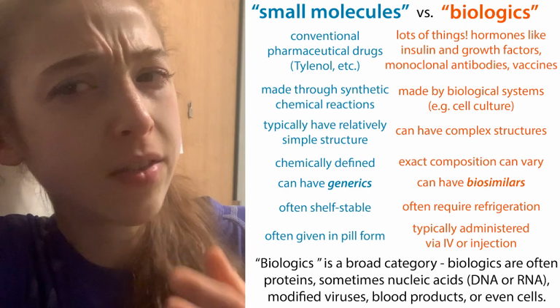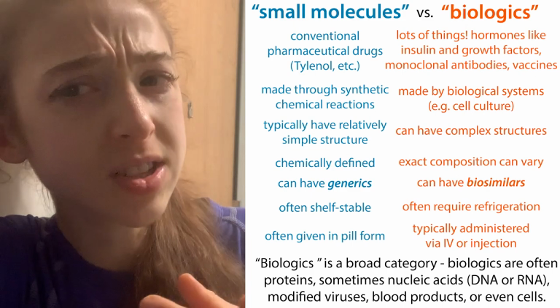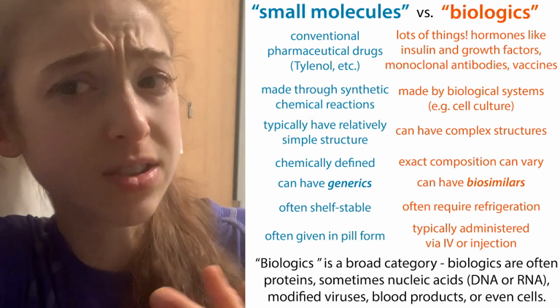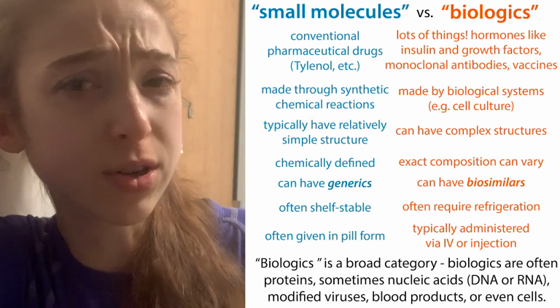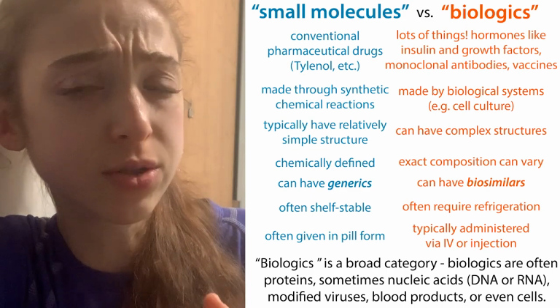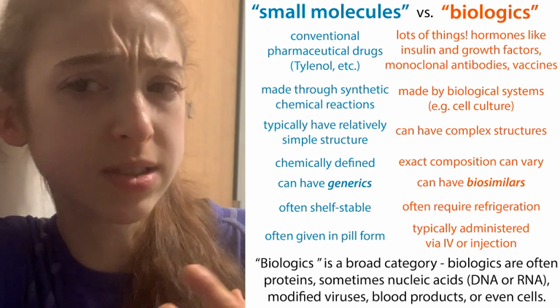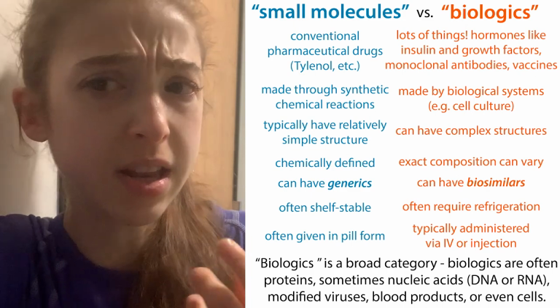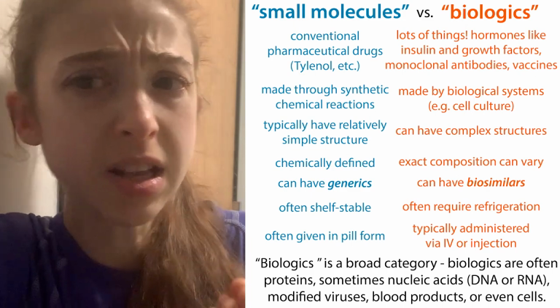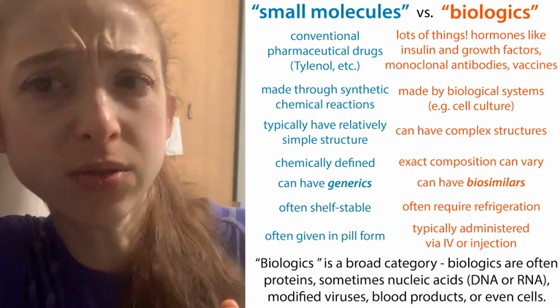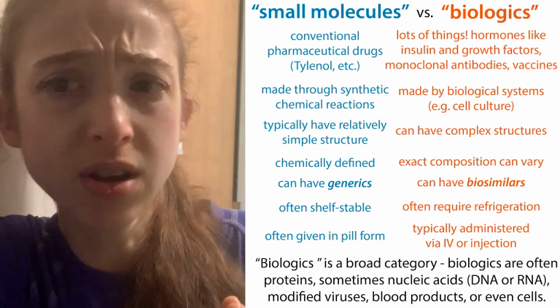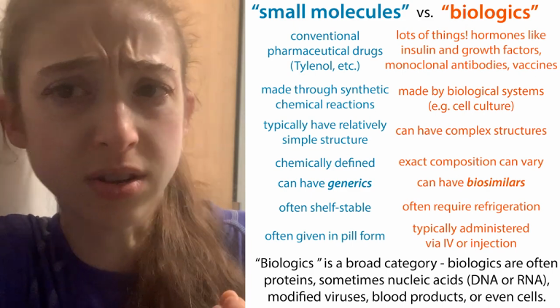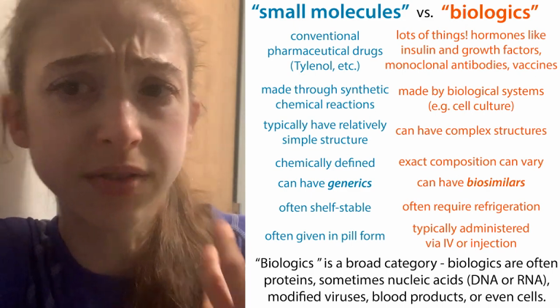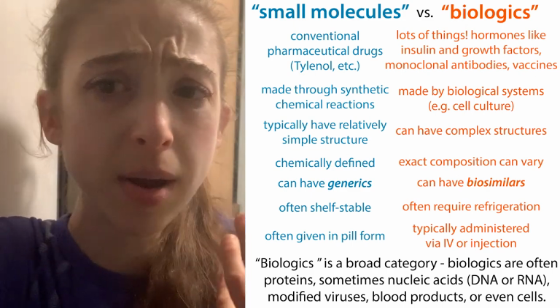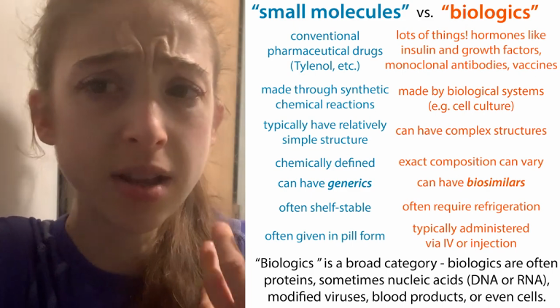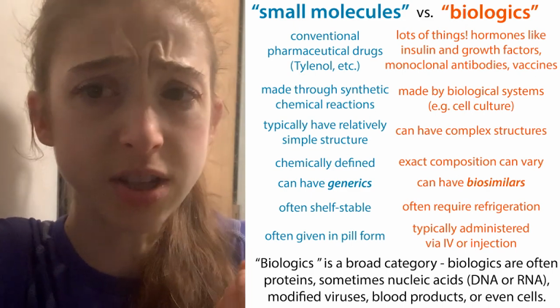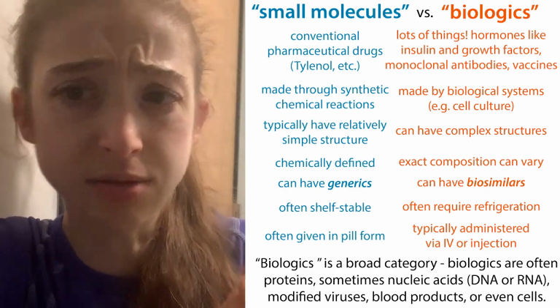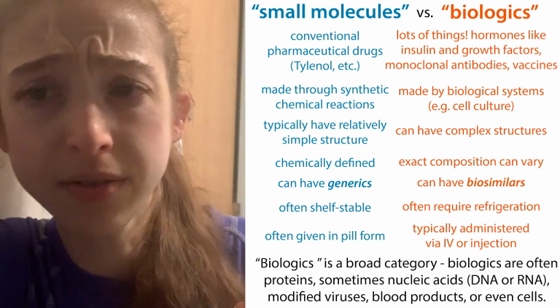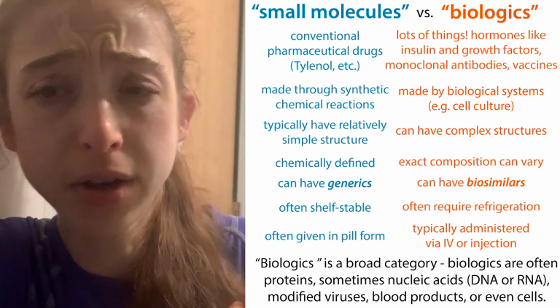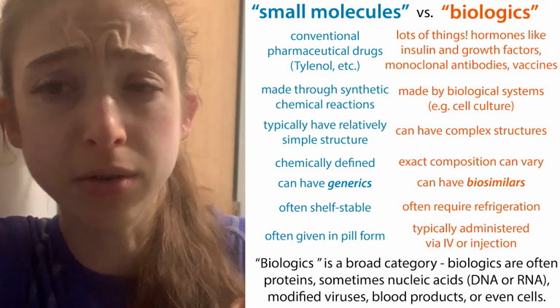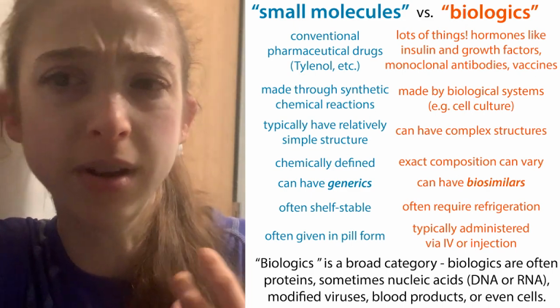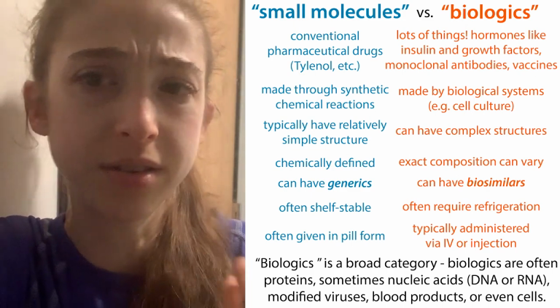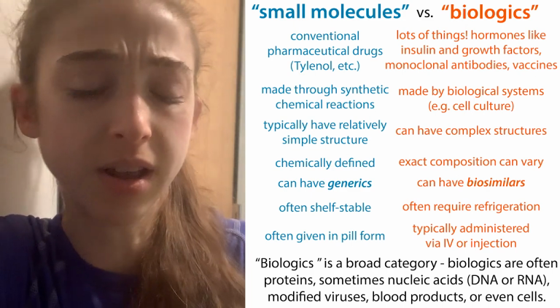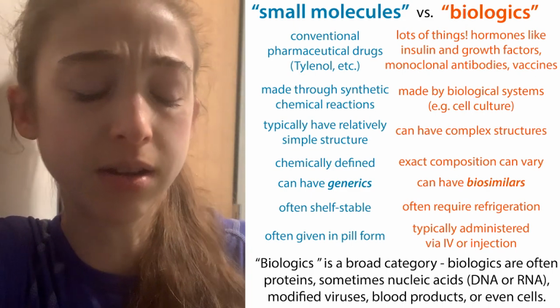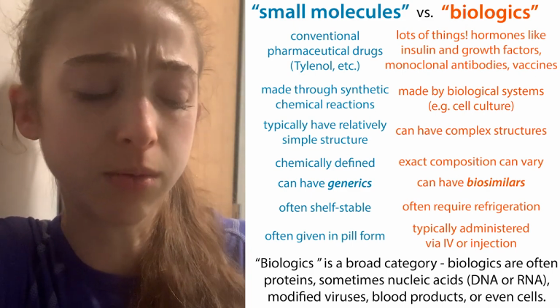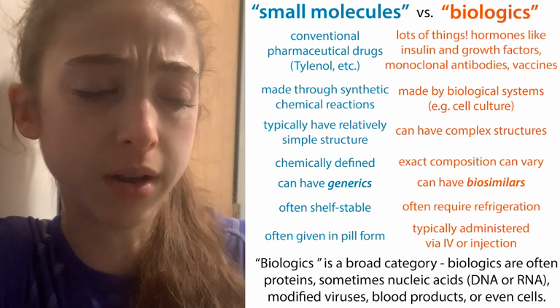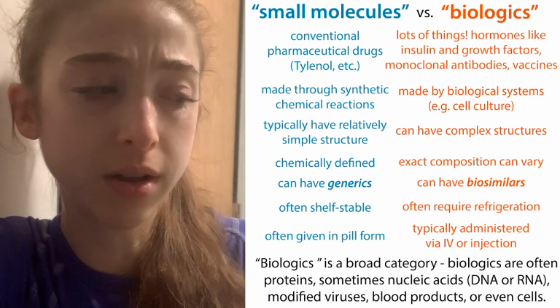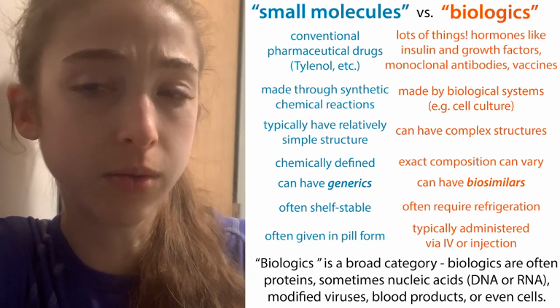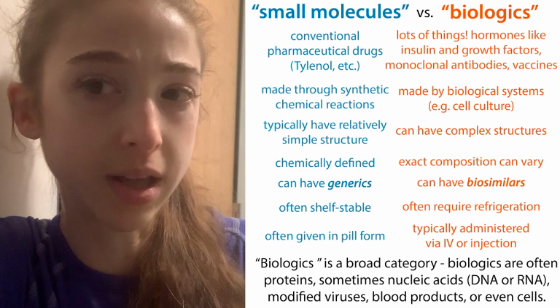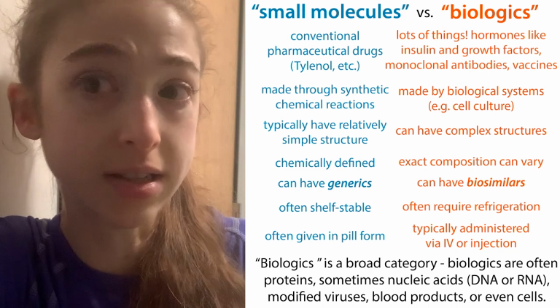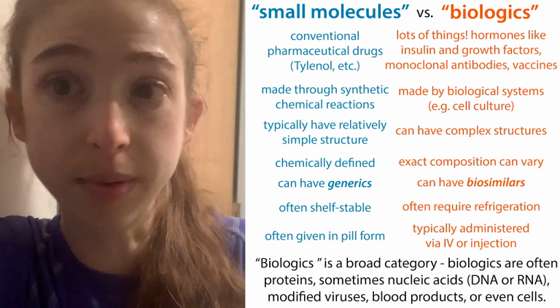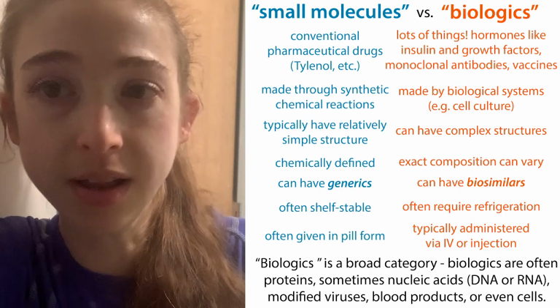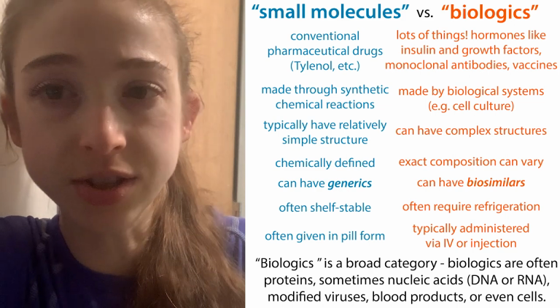Have you ever seen those commercials where it's like, ask your doctor if a biologic is right for you? And then you're like, well, what the heck is a biologic?